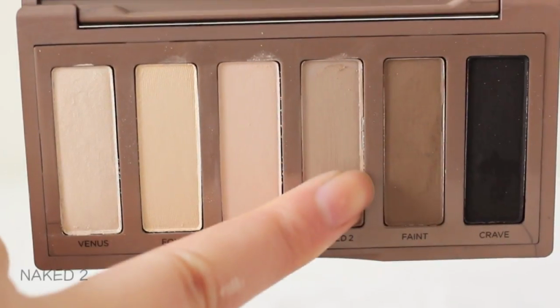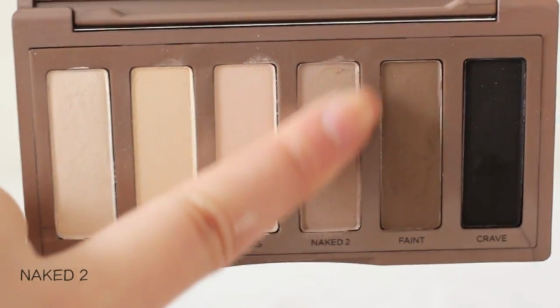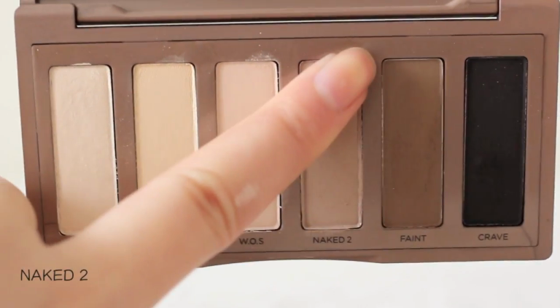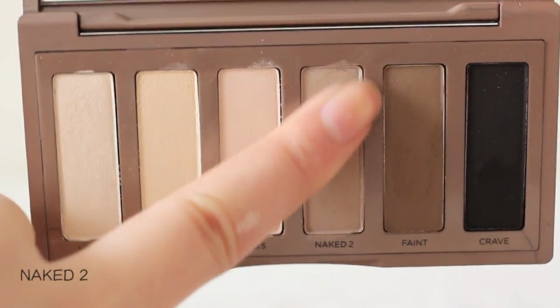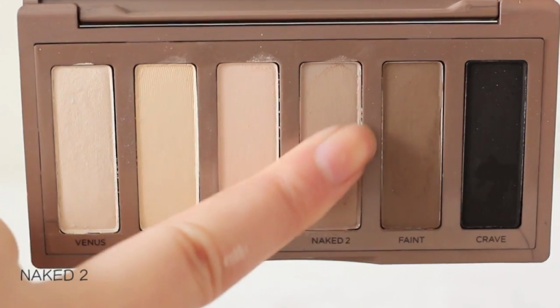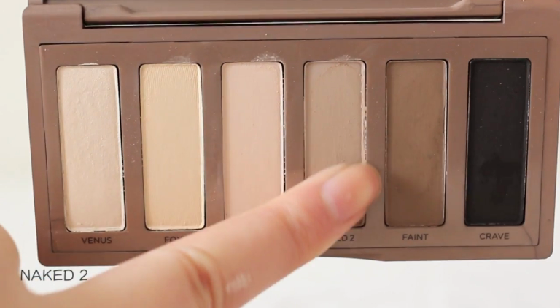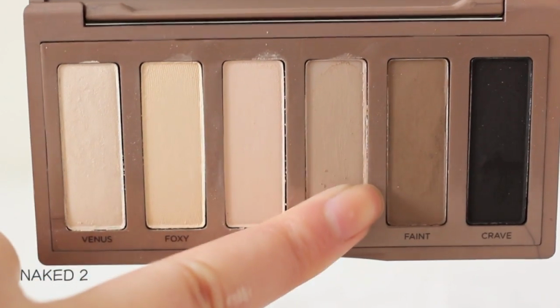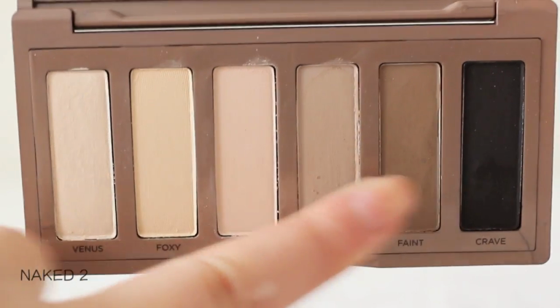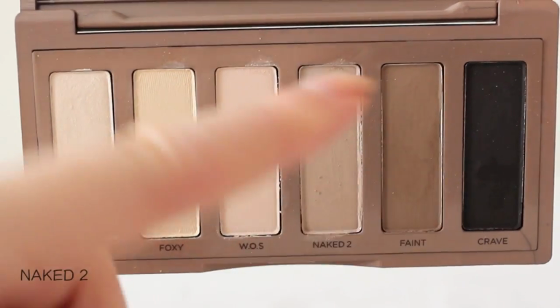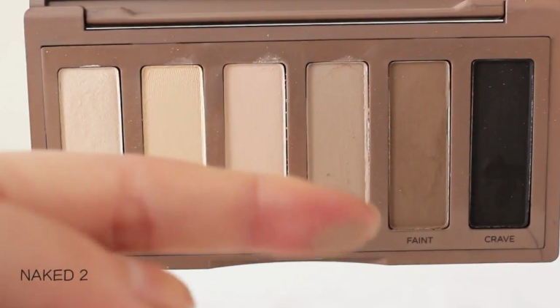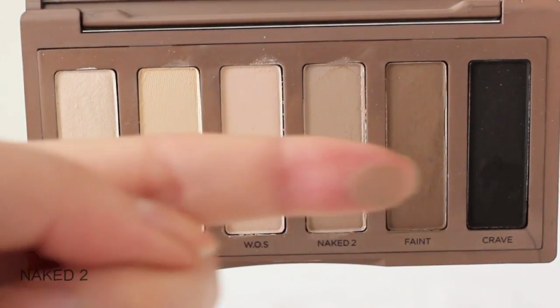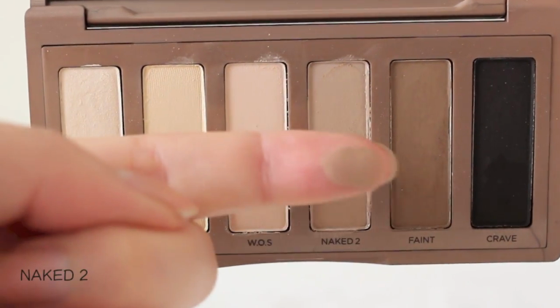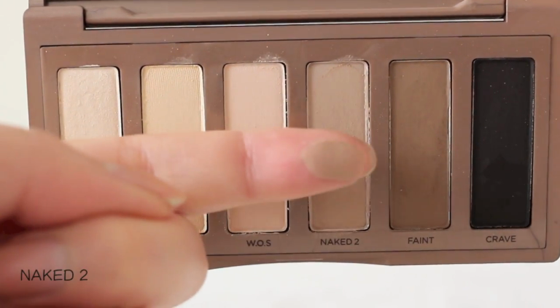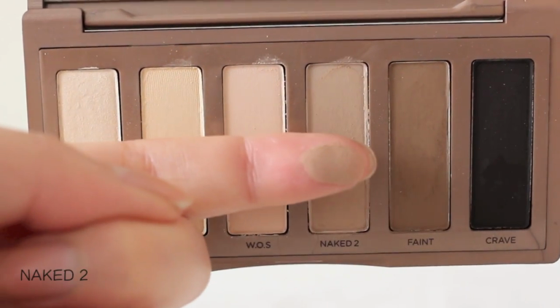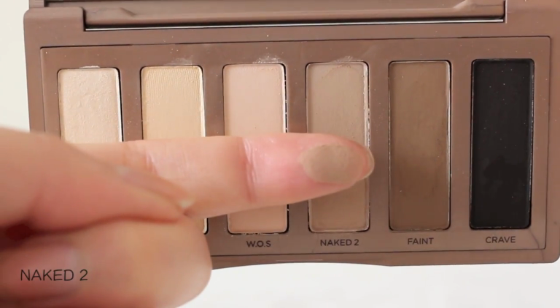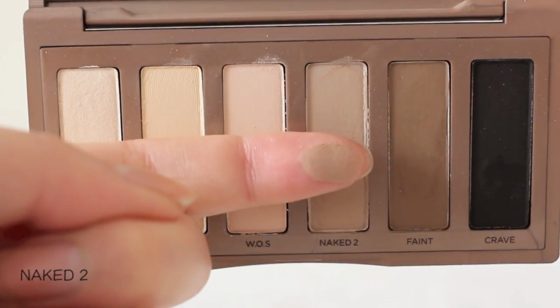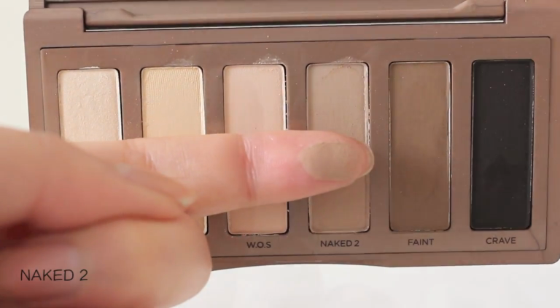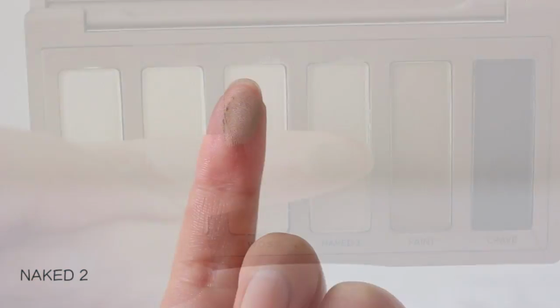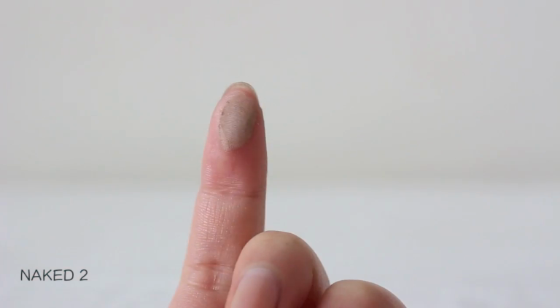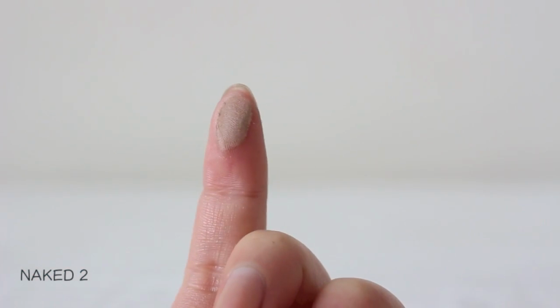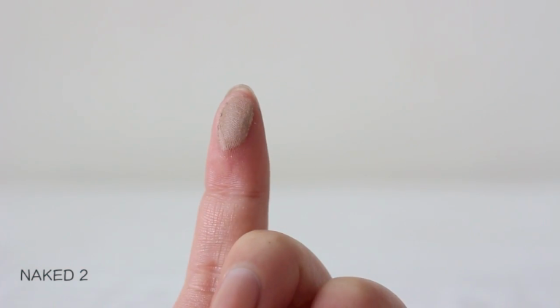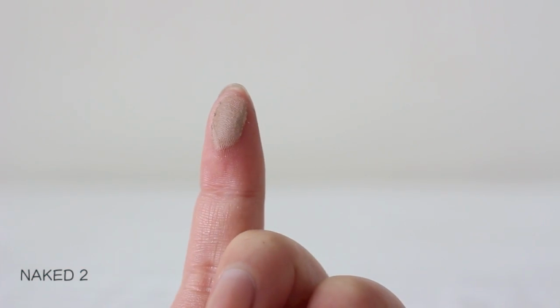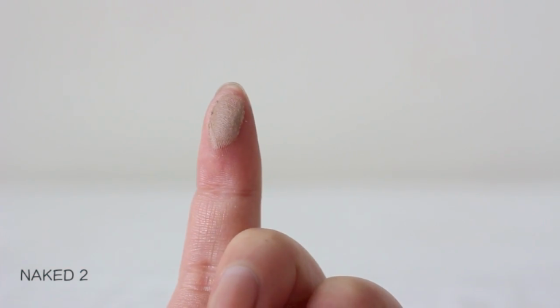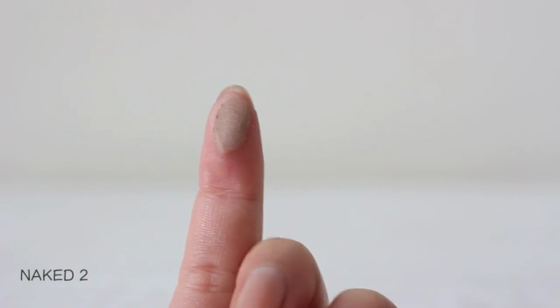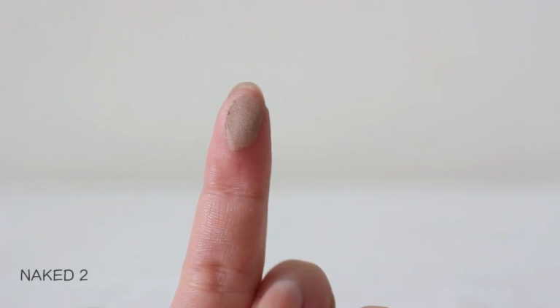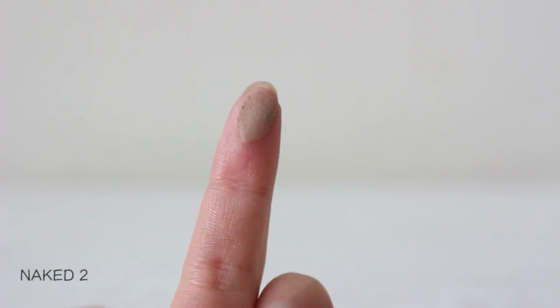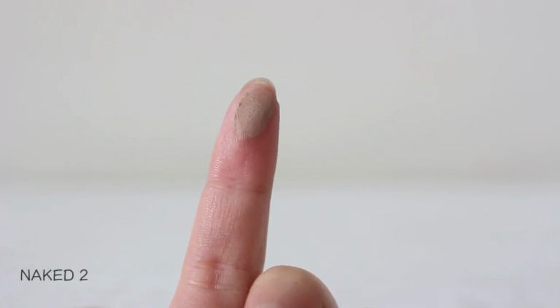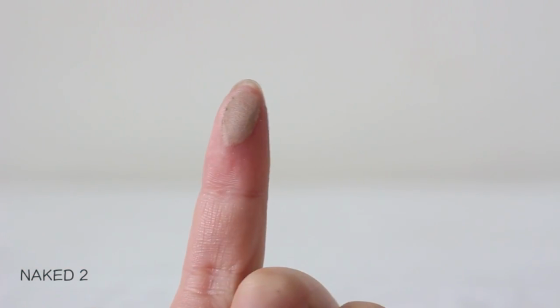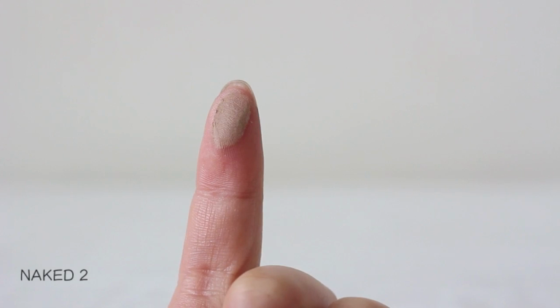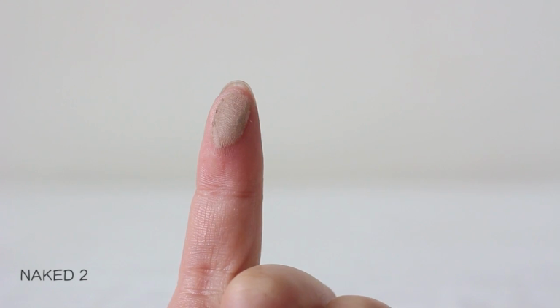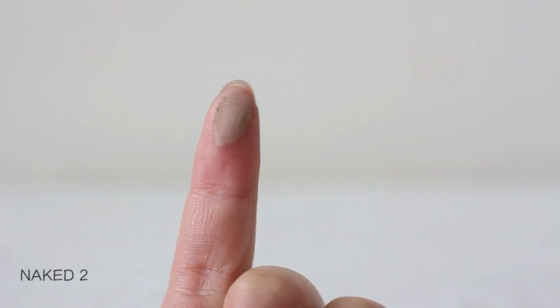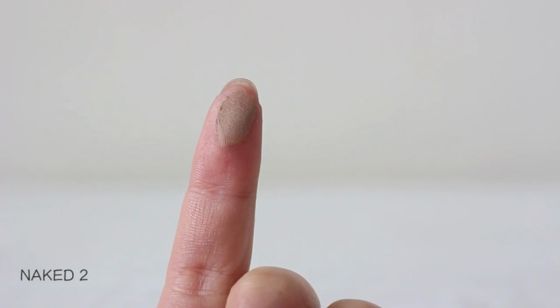Naked 2 is a taupe beige. This is a beautiful and natural crease color, and I also like to use this to contour.